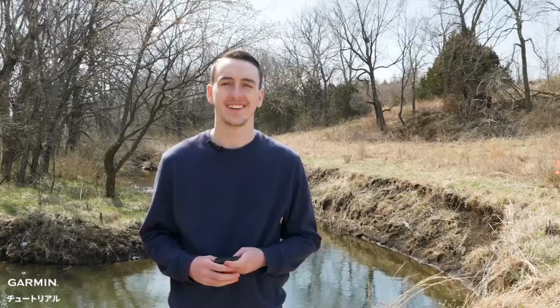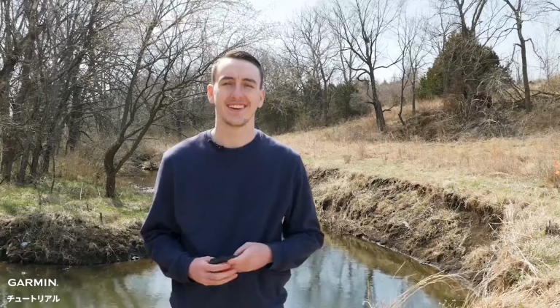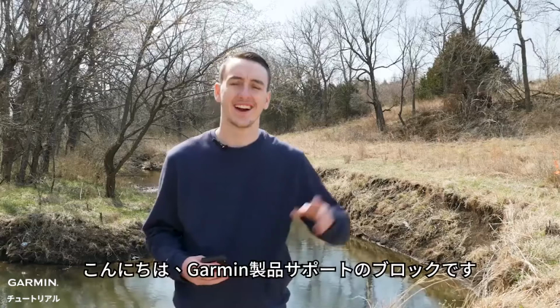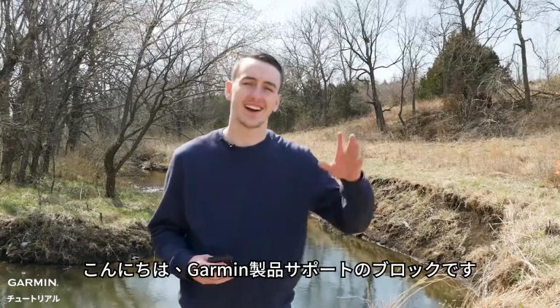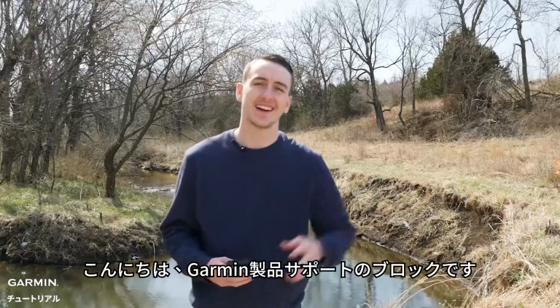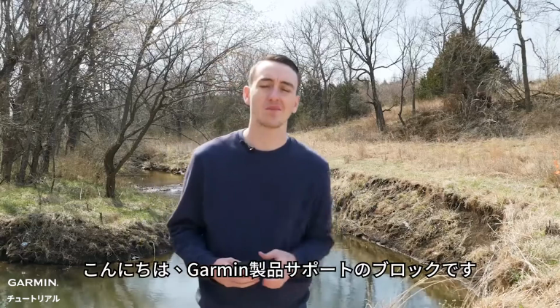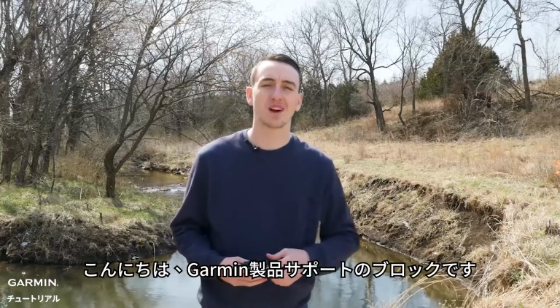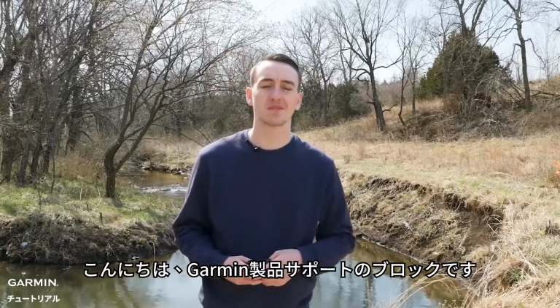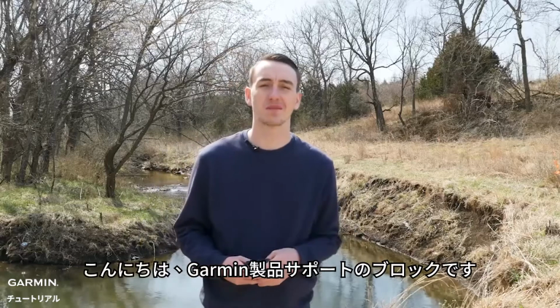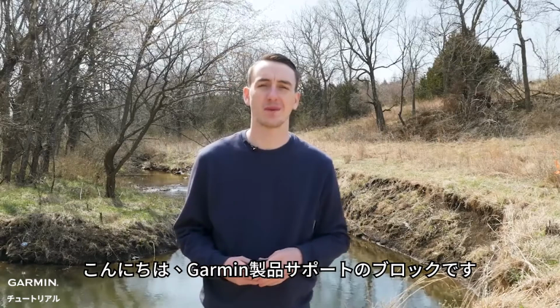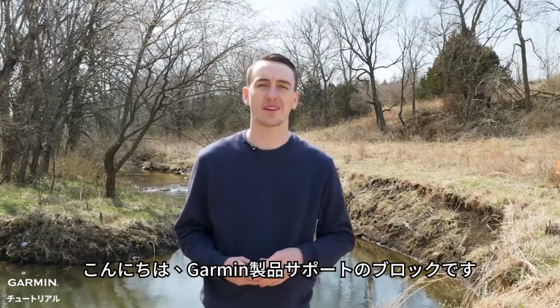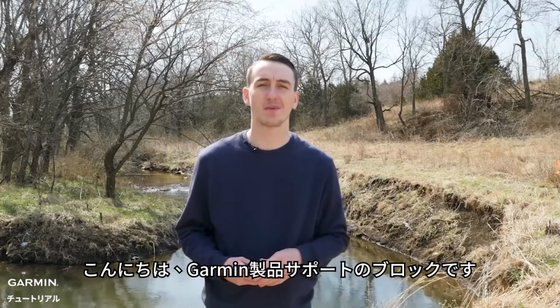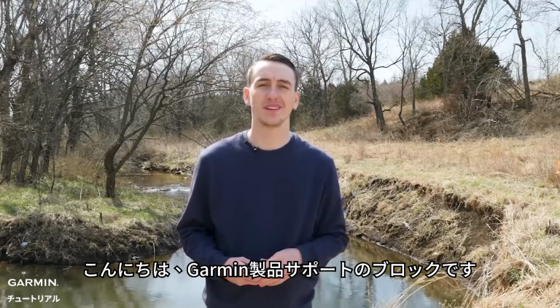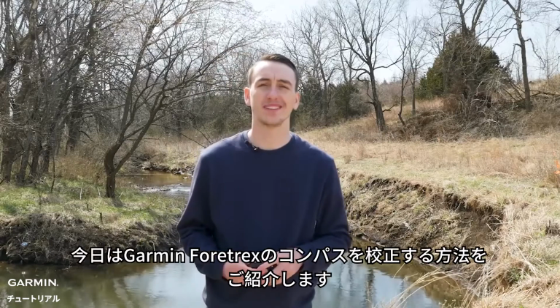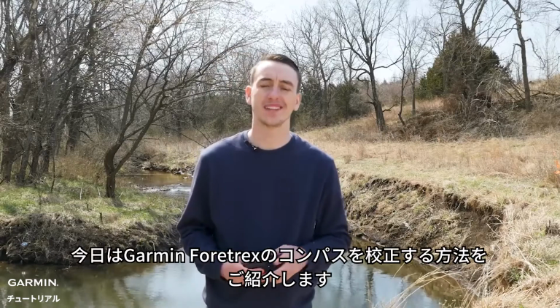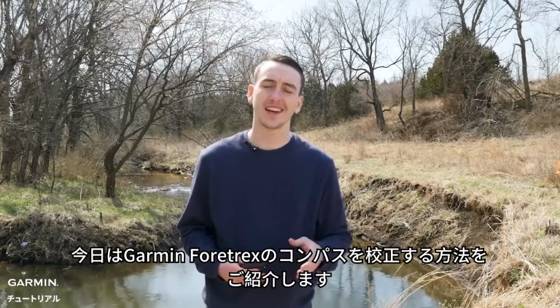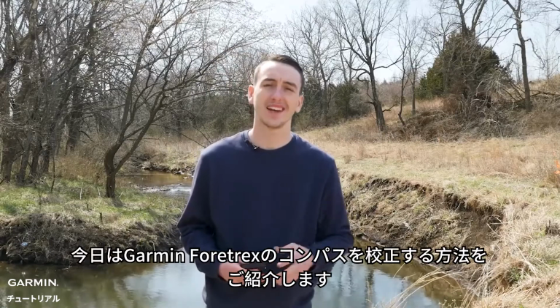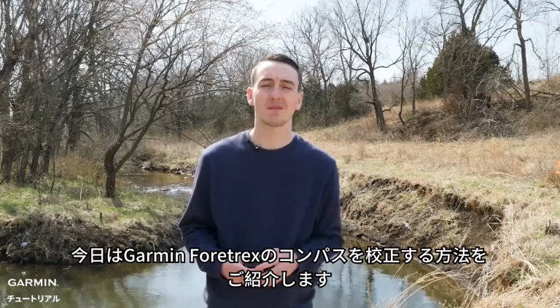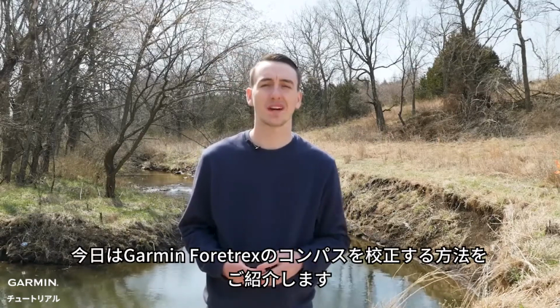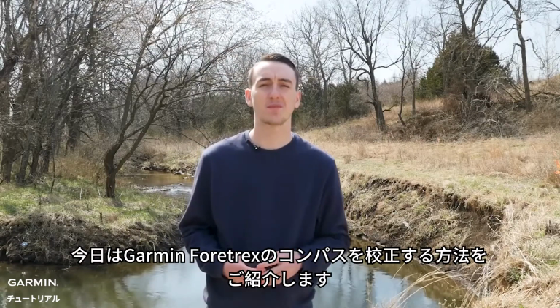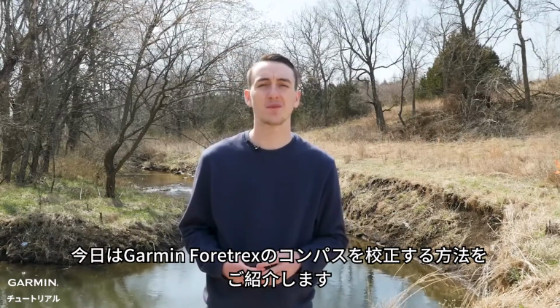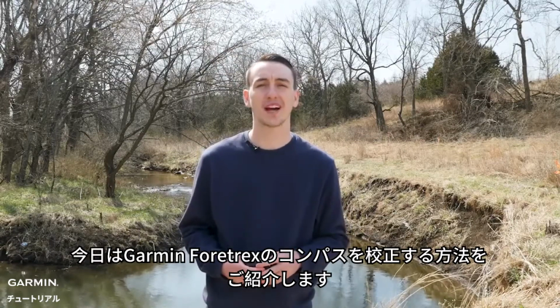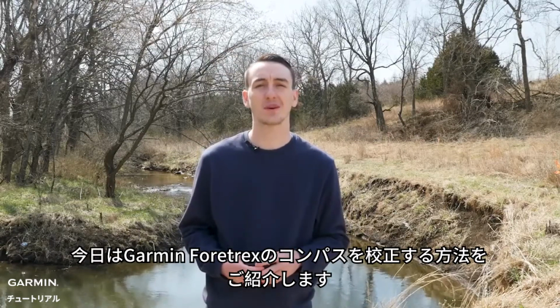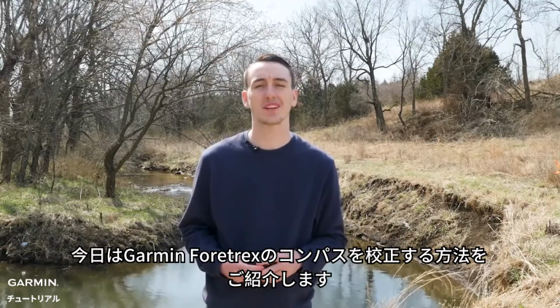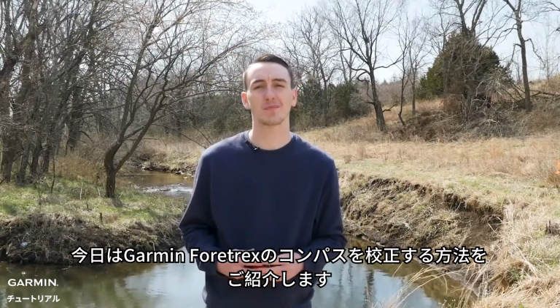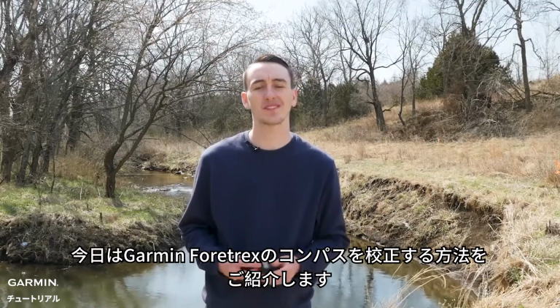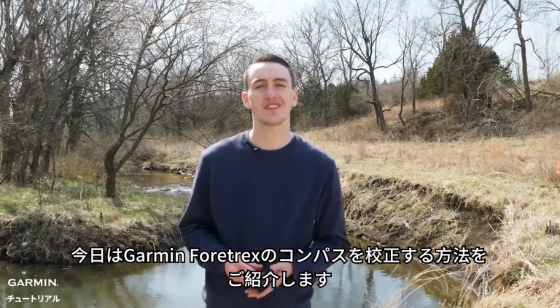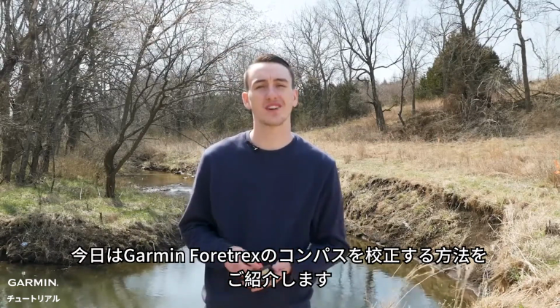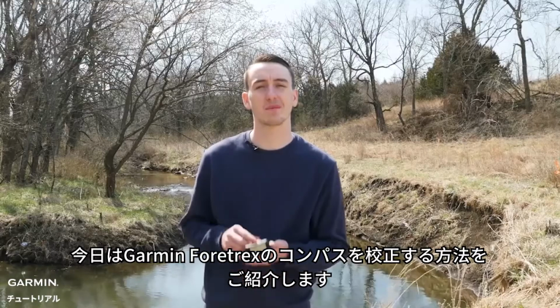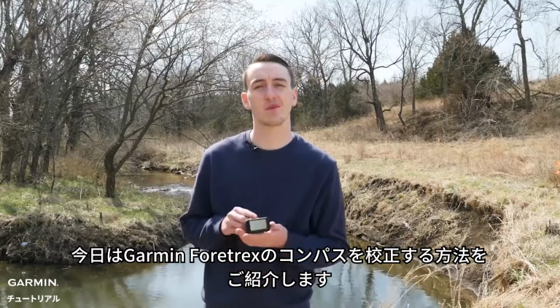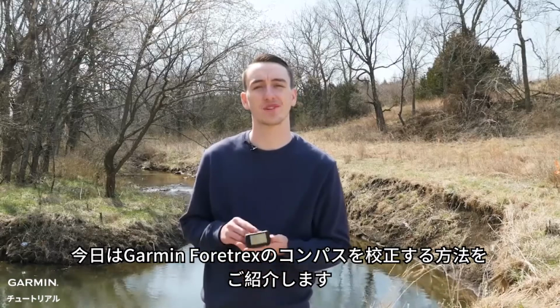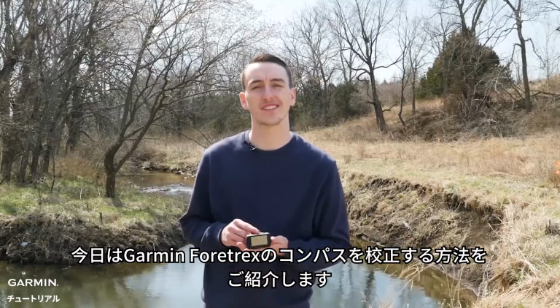Hi, I'm Brock from Garmin's Product Support. Today, I'm going to help you calibrate the compass on your Garmin Foretrex.